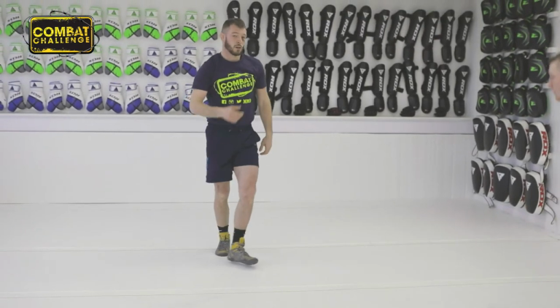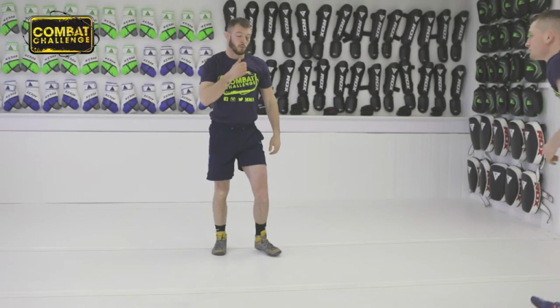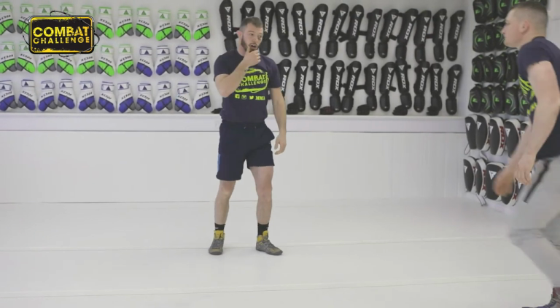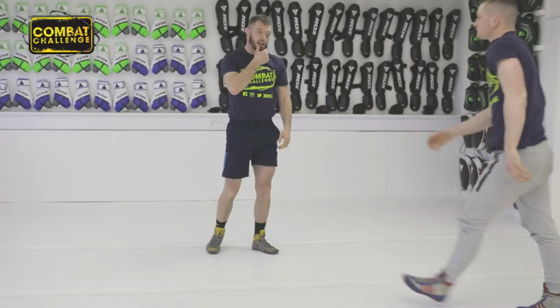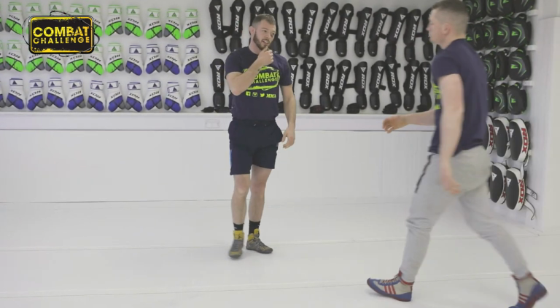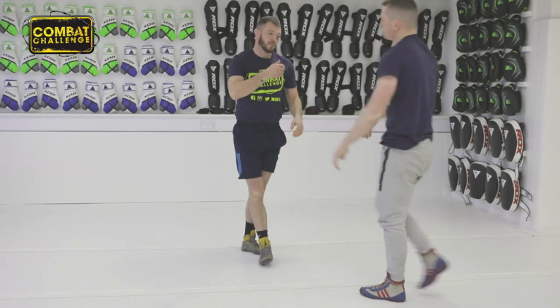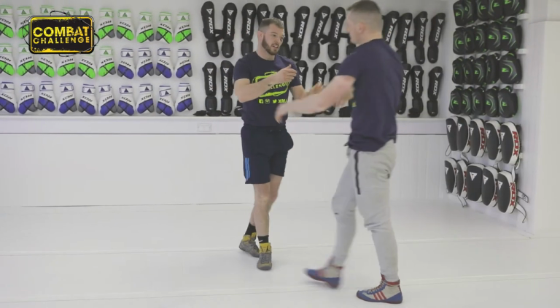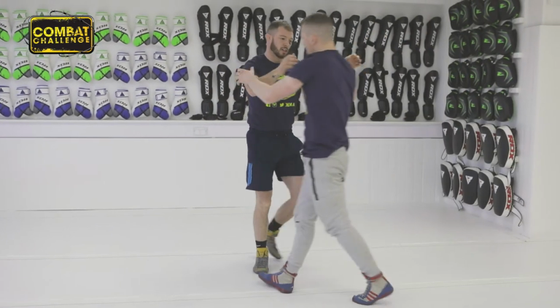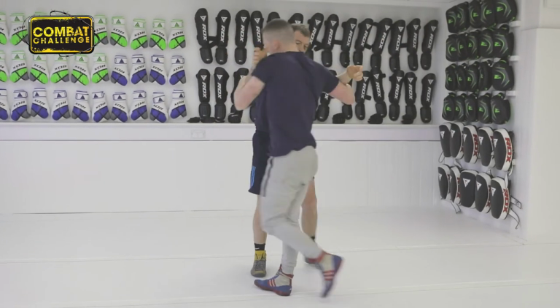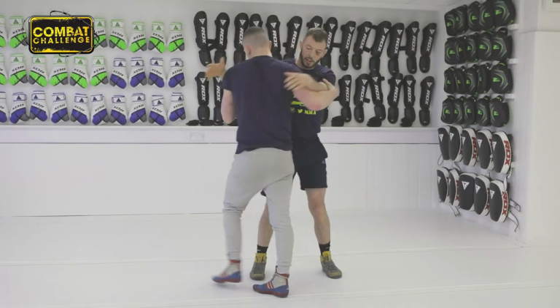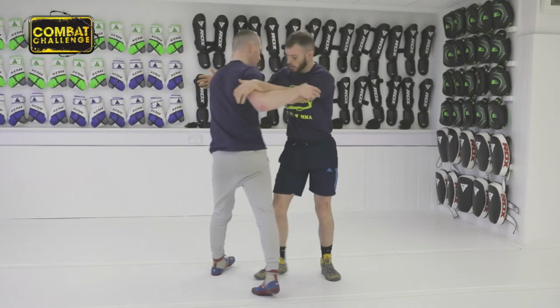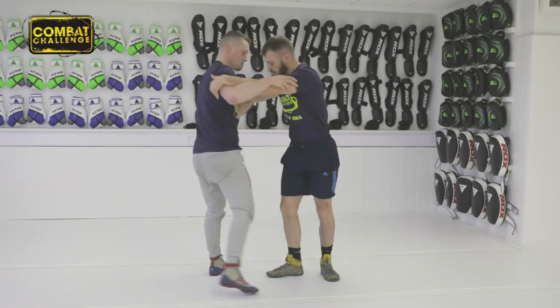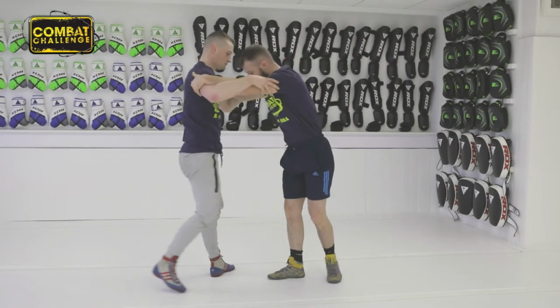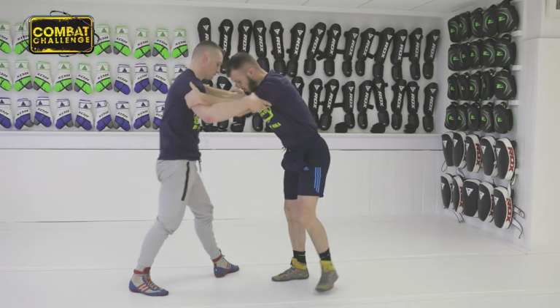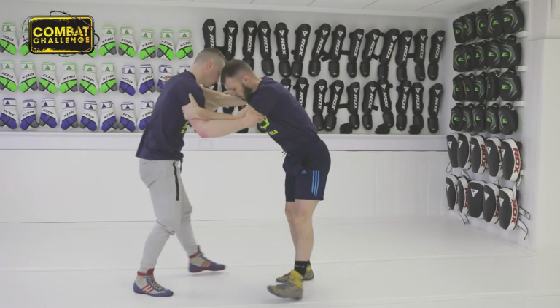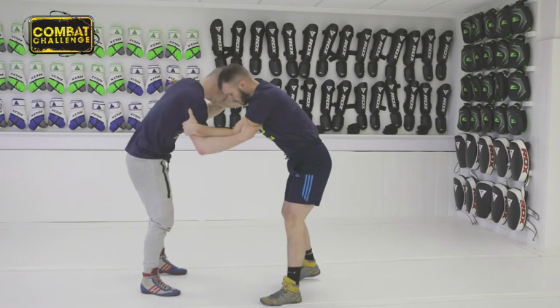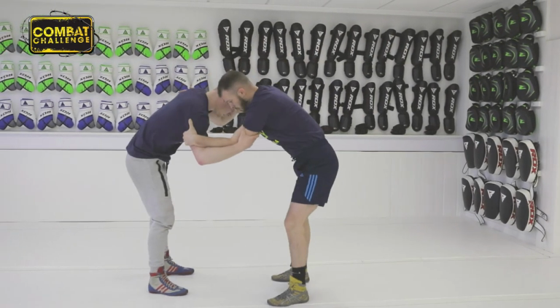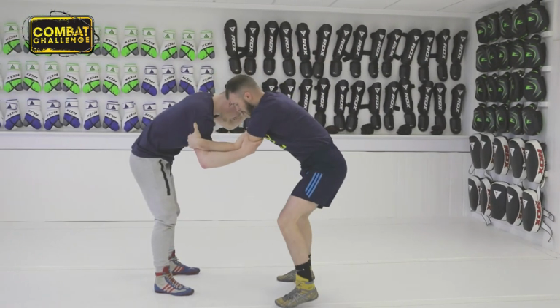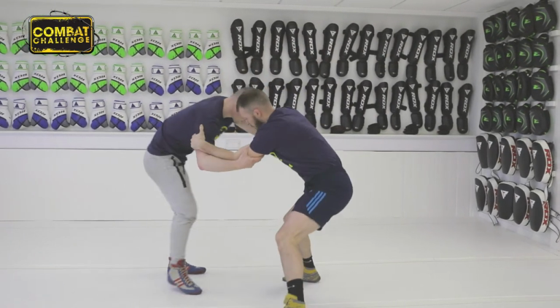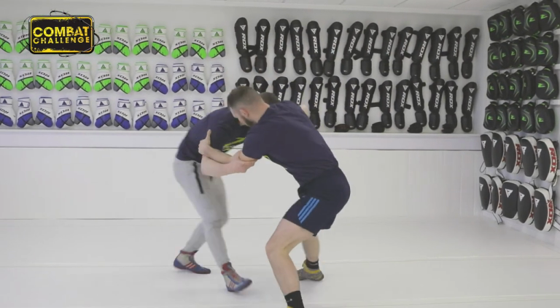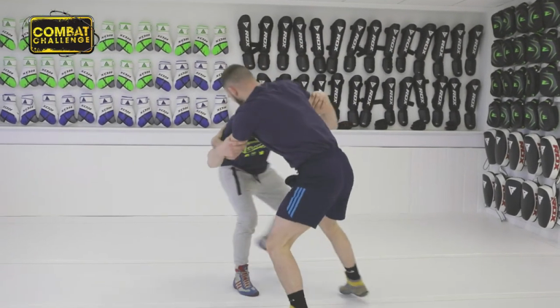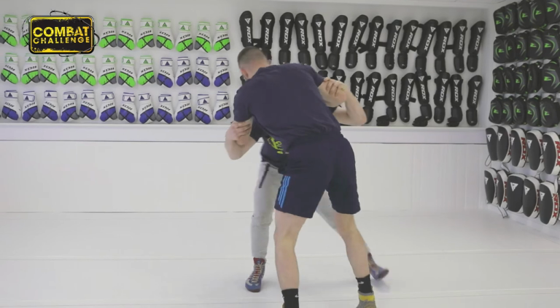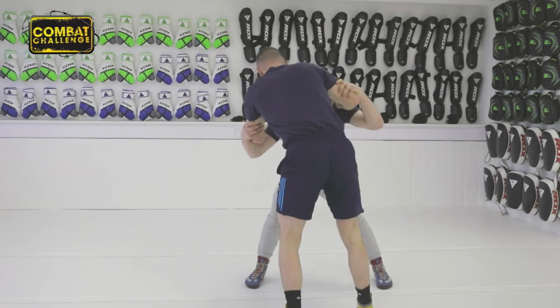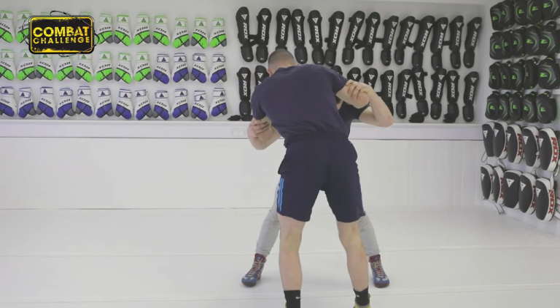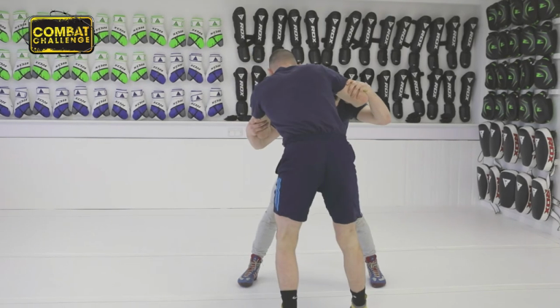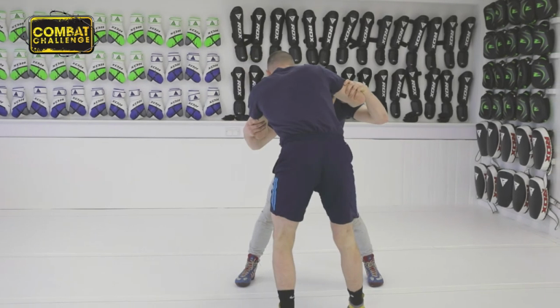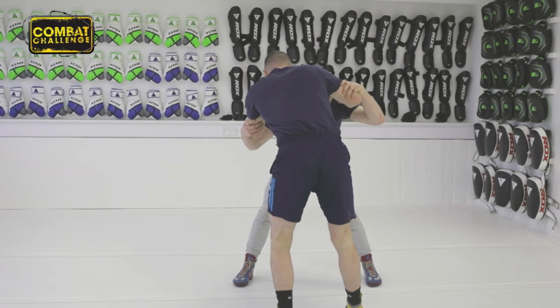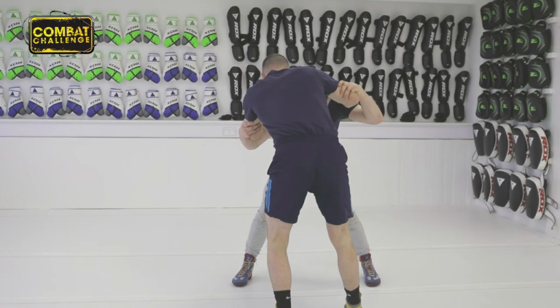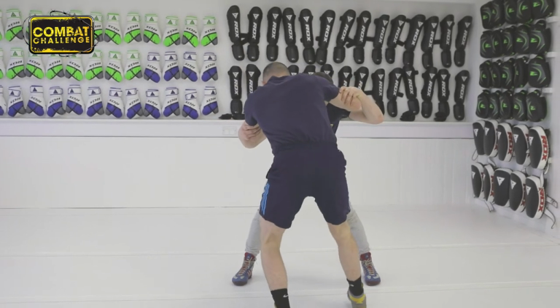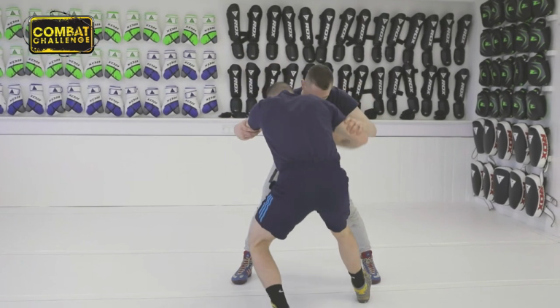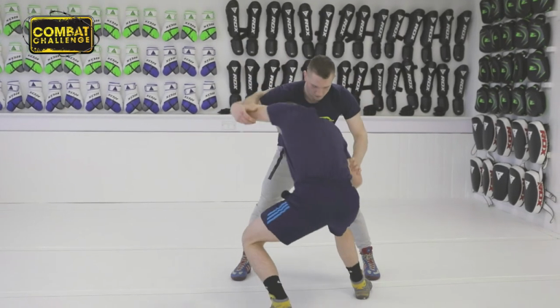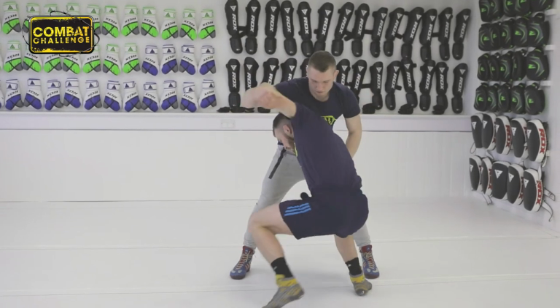One more, a little bit faster at a different angle. Make the back leg step, and we're going to go in between the legs.